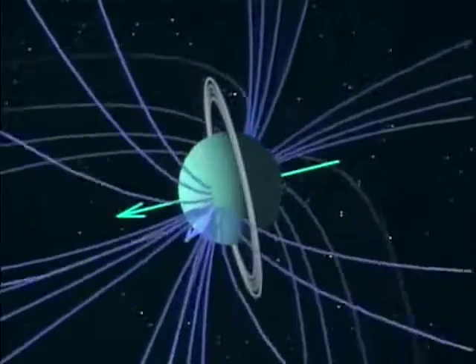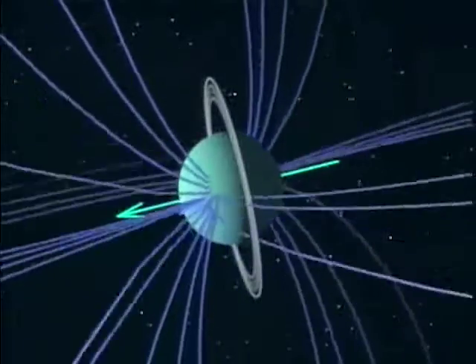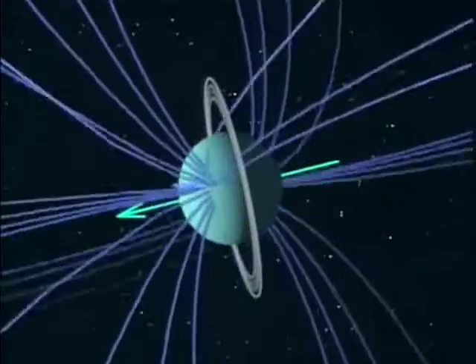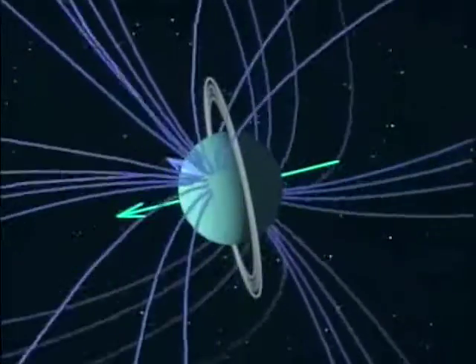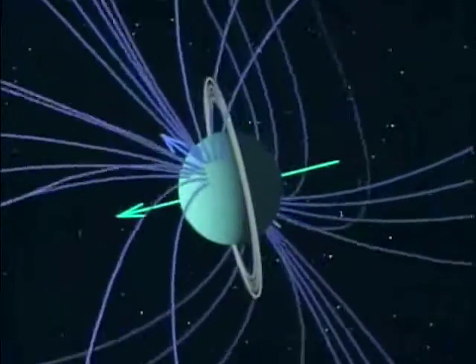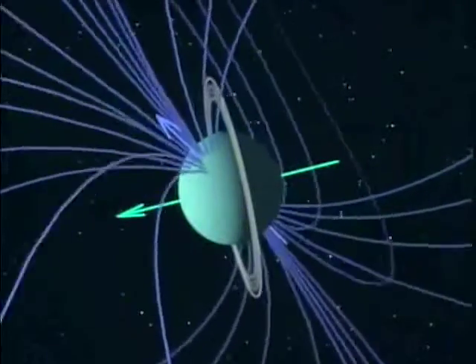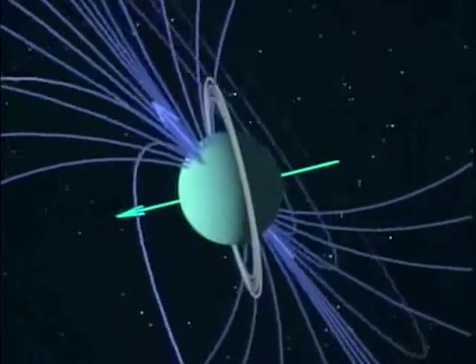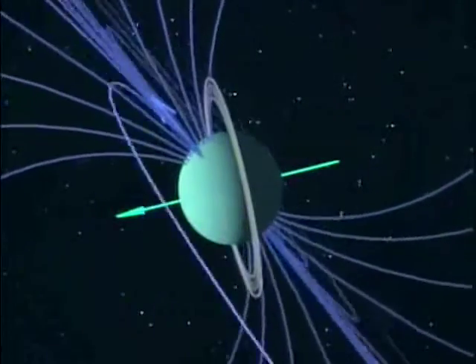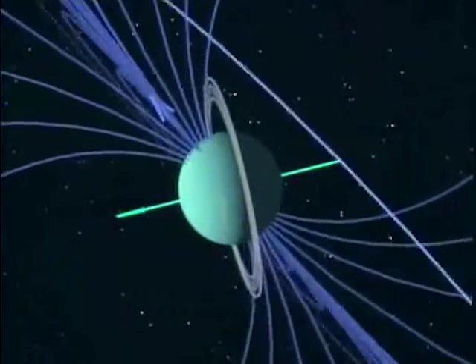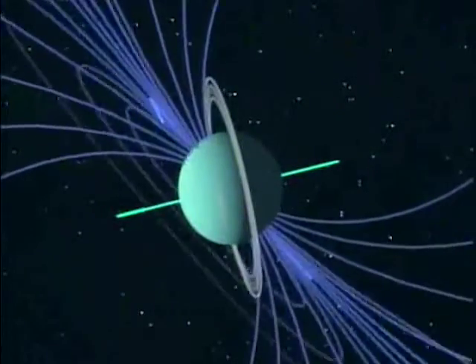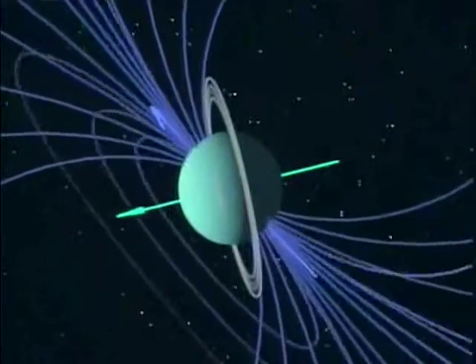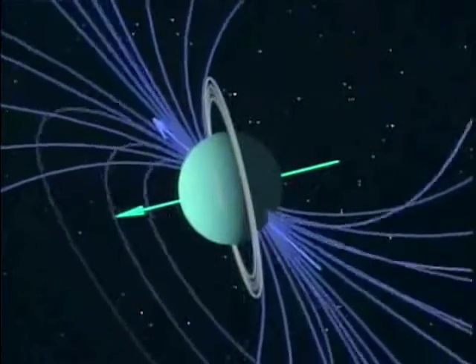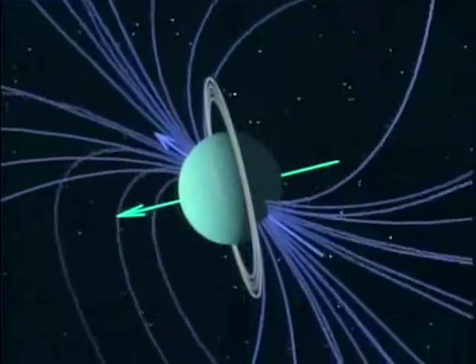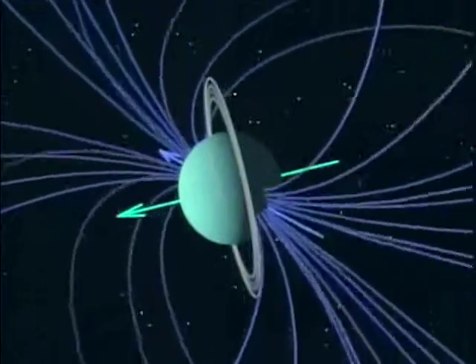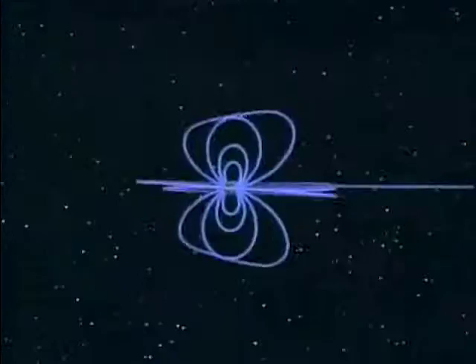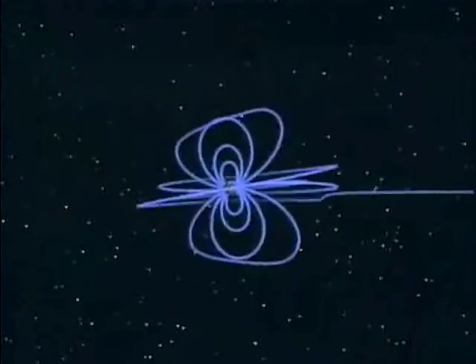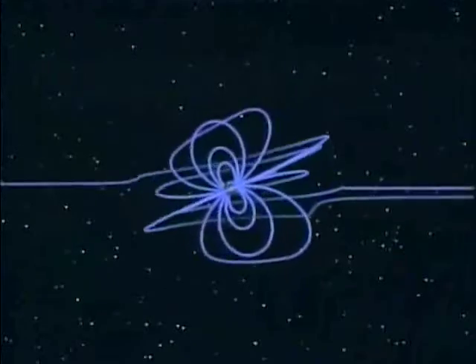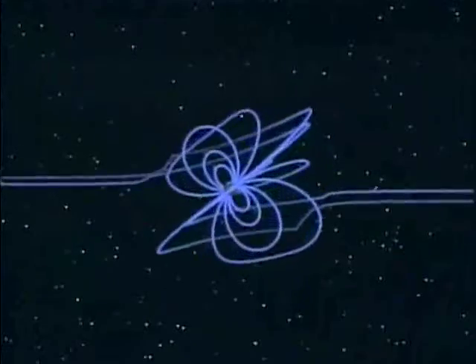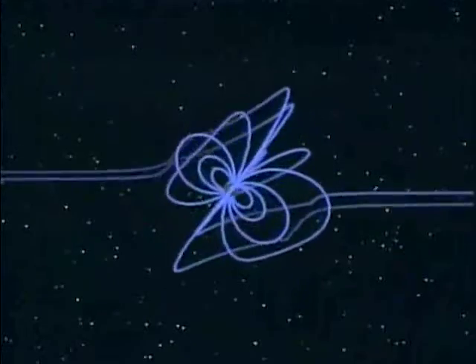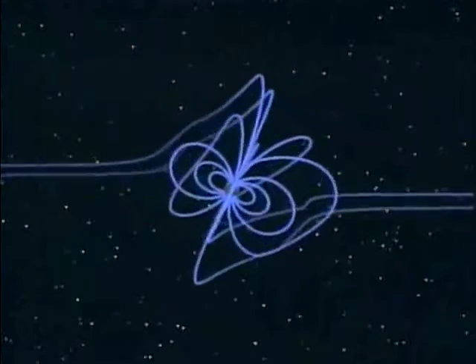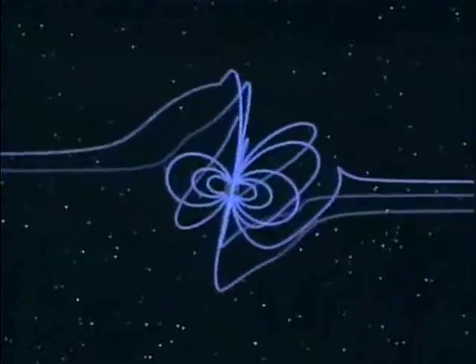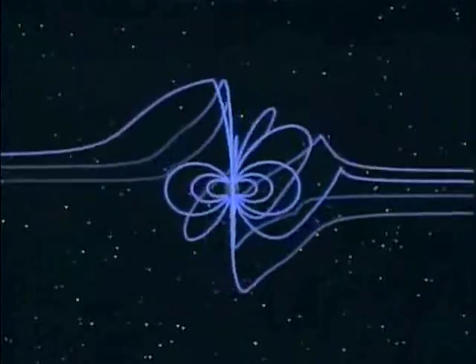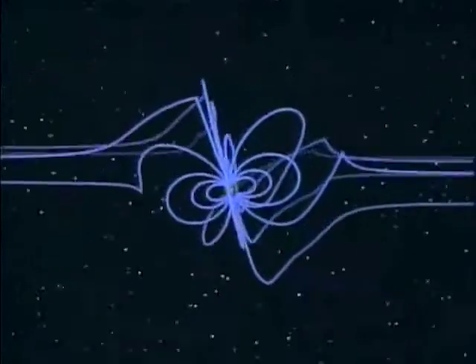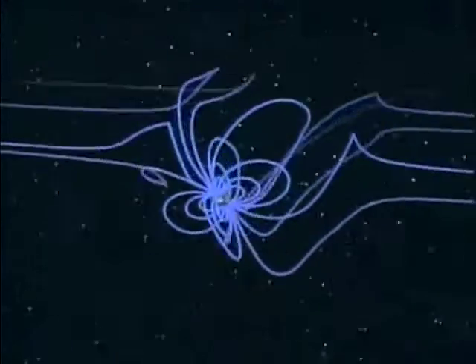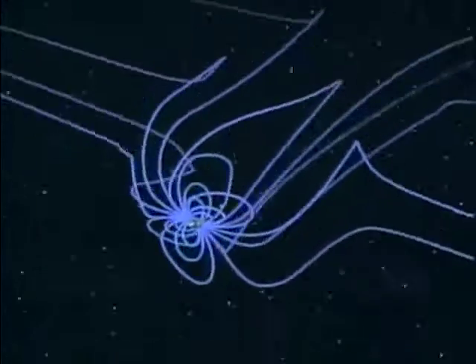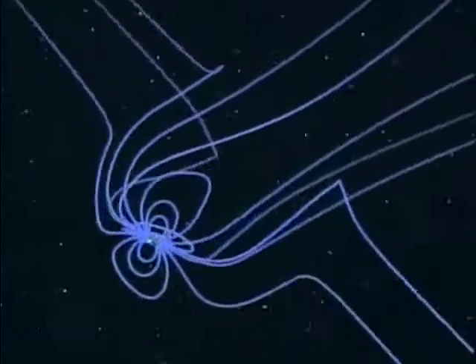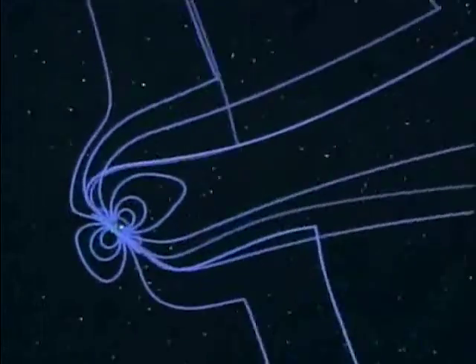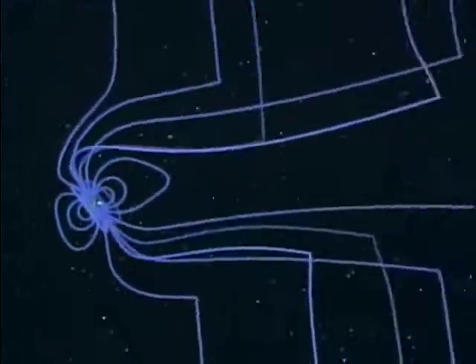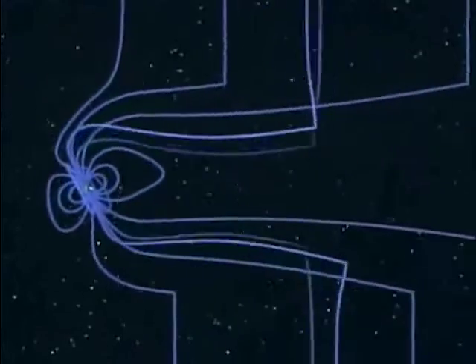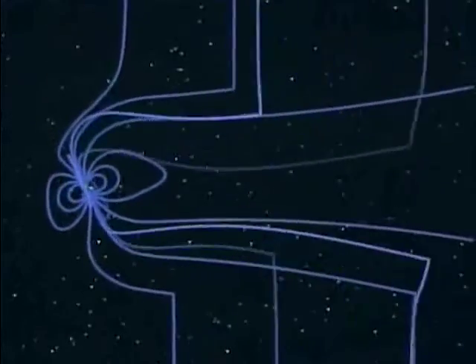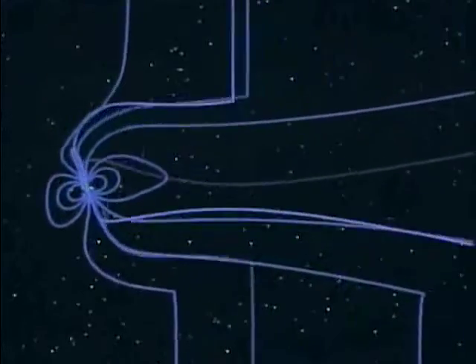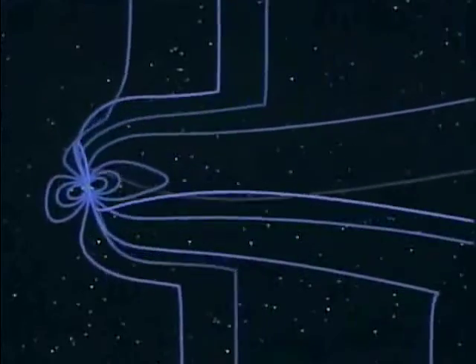How do you generate a magnetic field of a planet briefly? You do it by having an electrical current flow inside the planet.